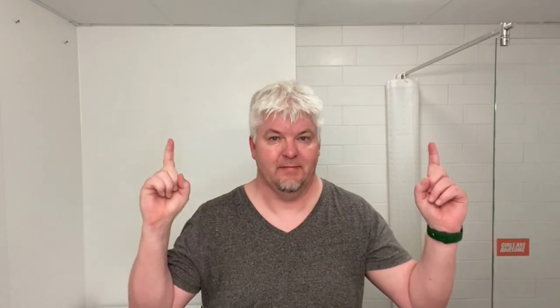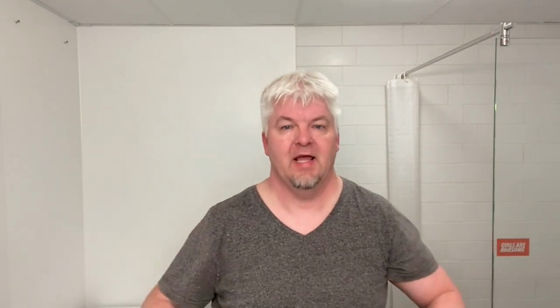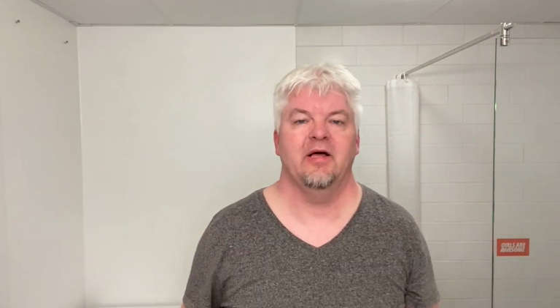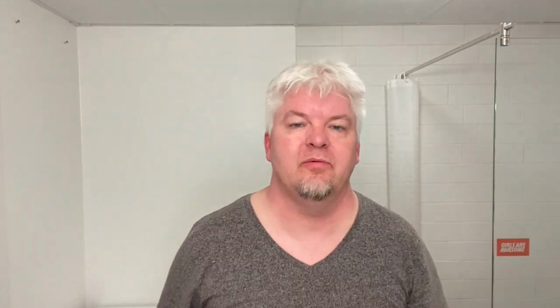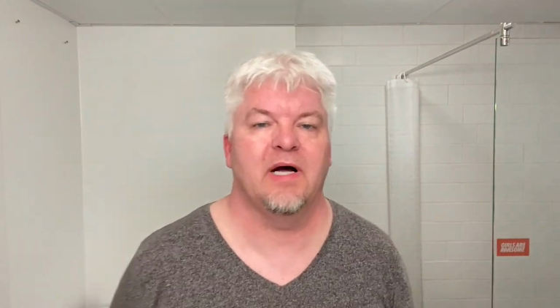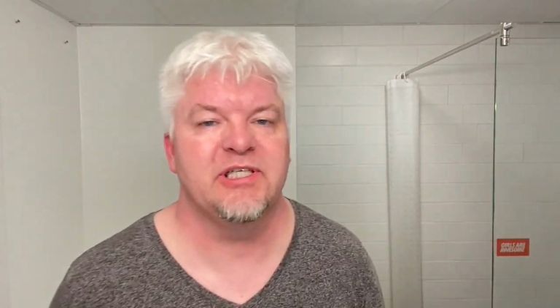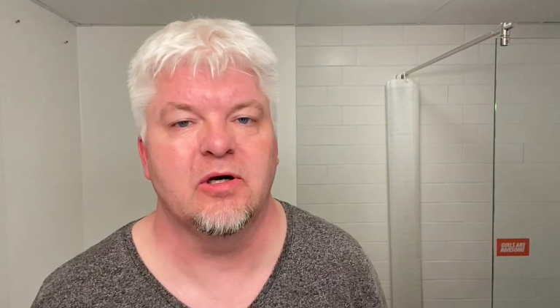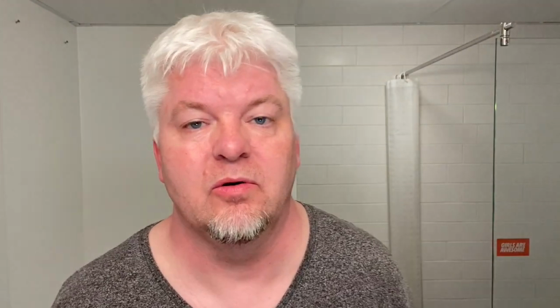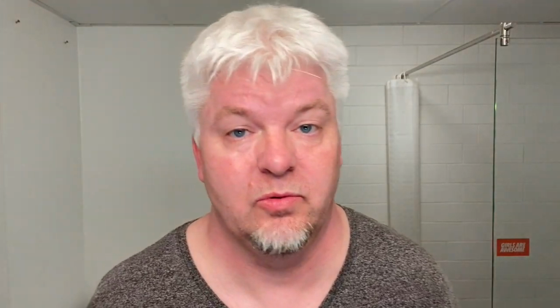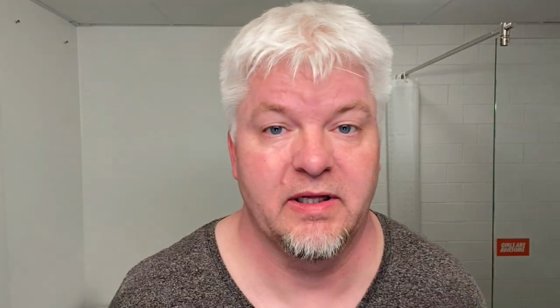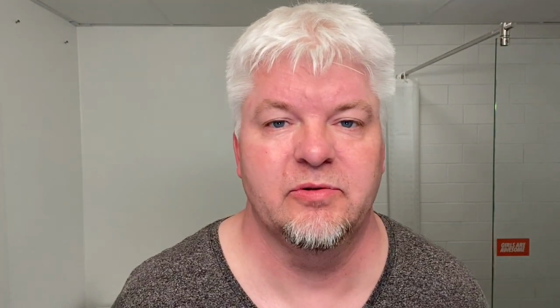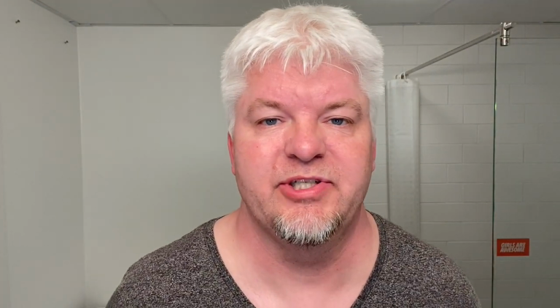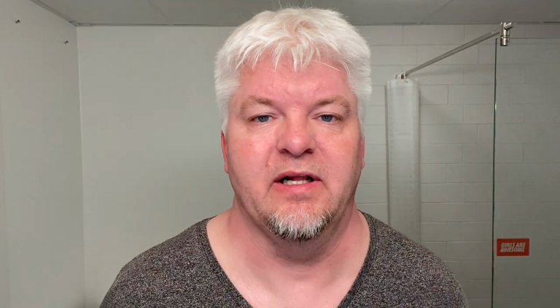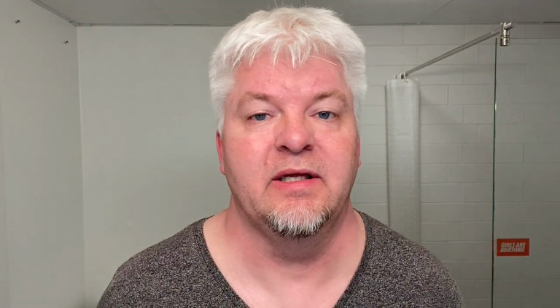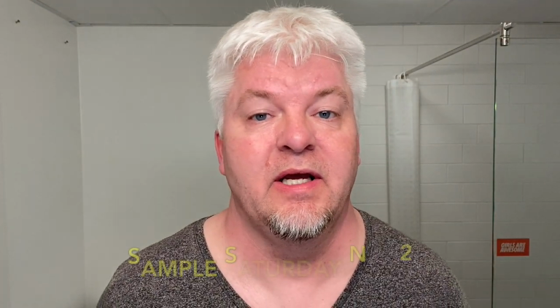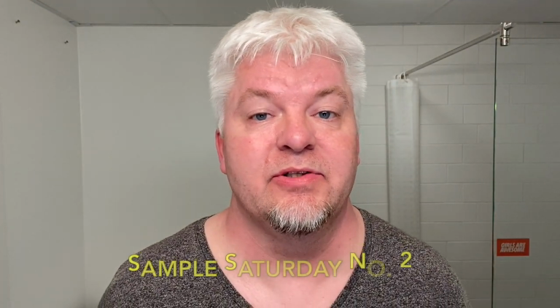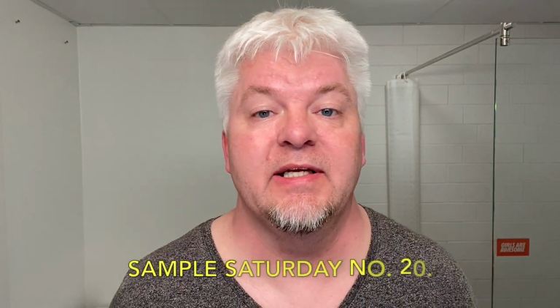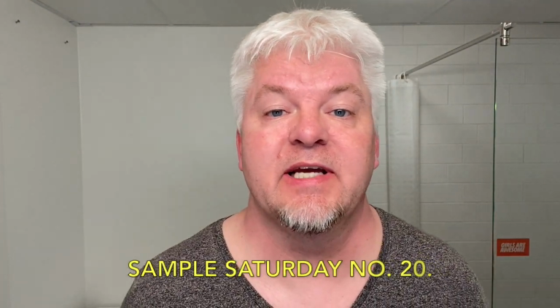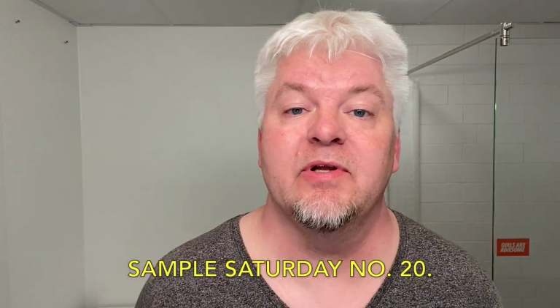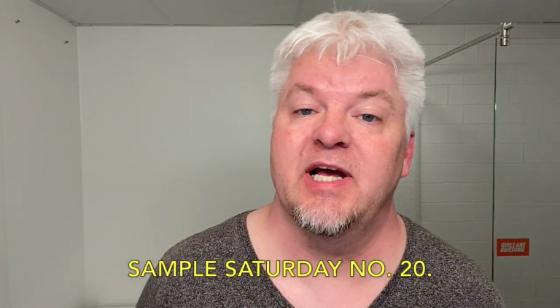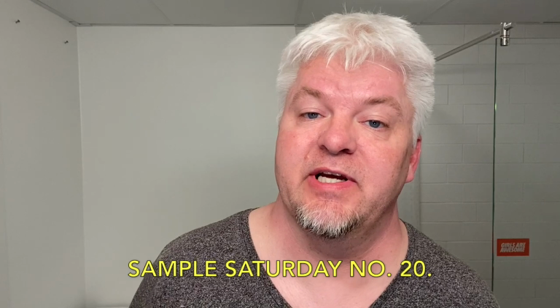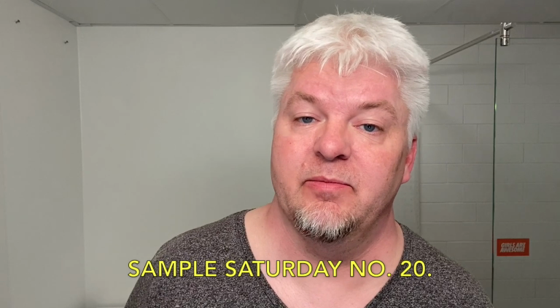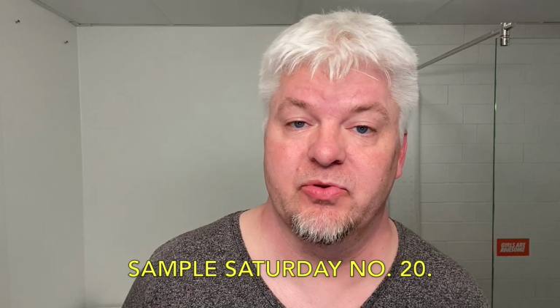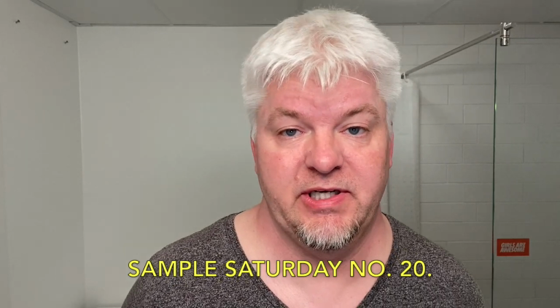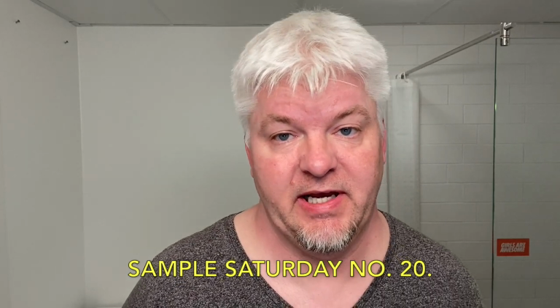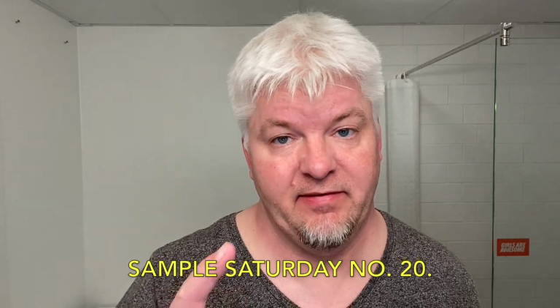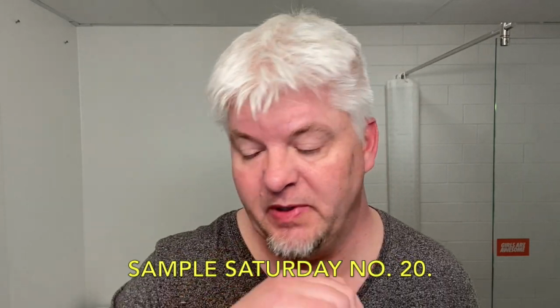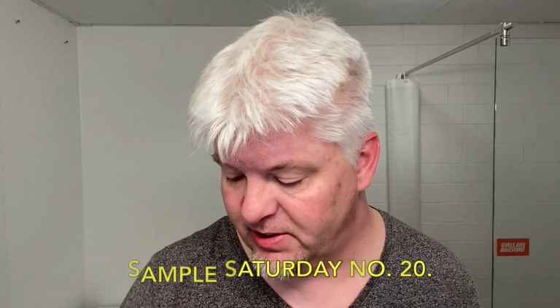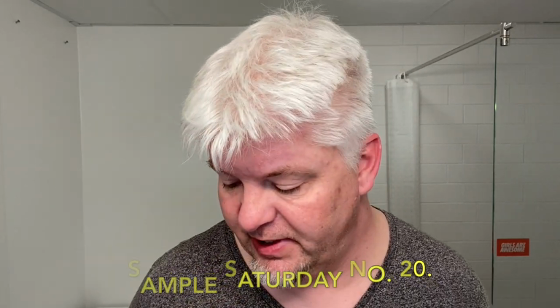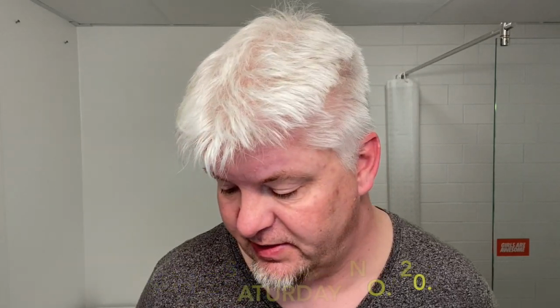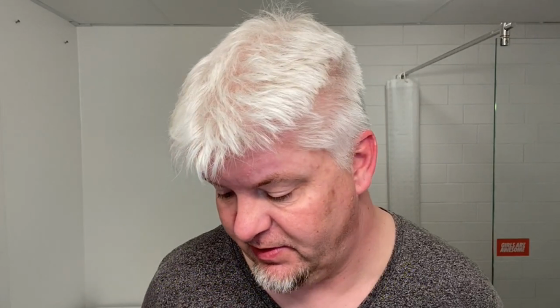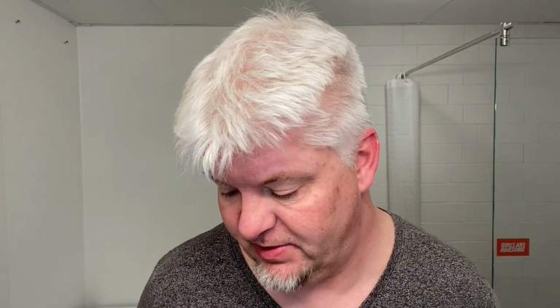Hello, I'm Sig Soto. Welcome to my channel. Today is Sample Saturday number 20 and I have a special razor for you today.